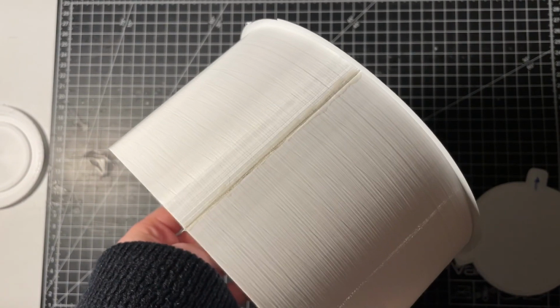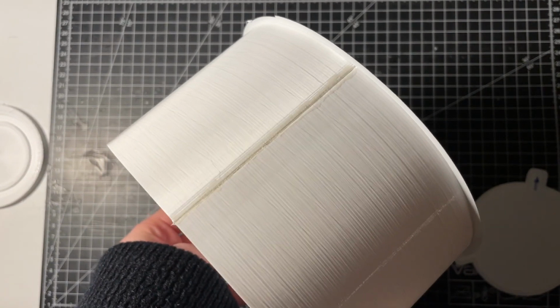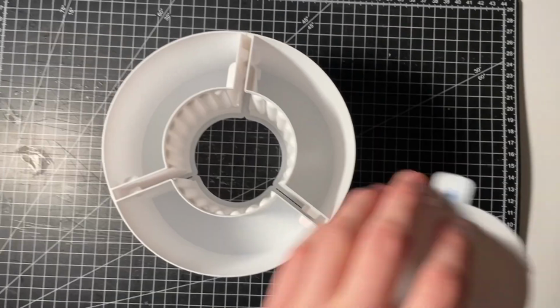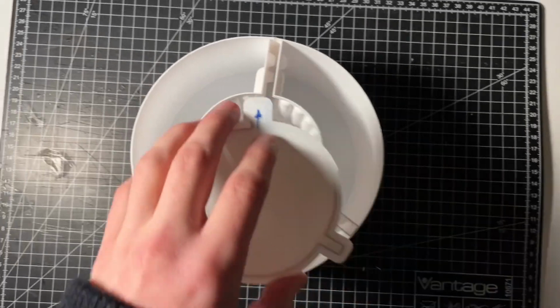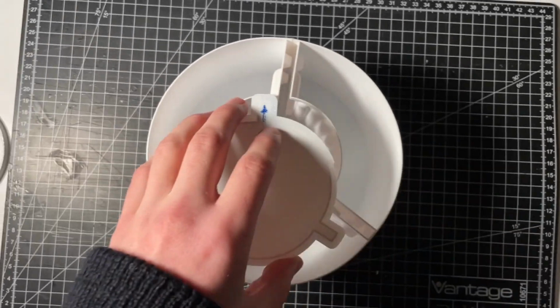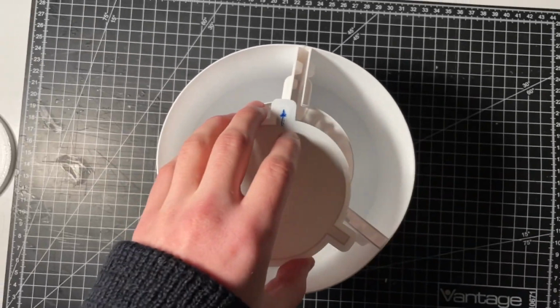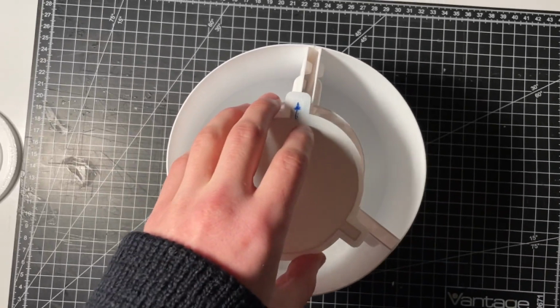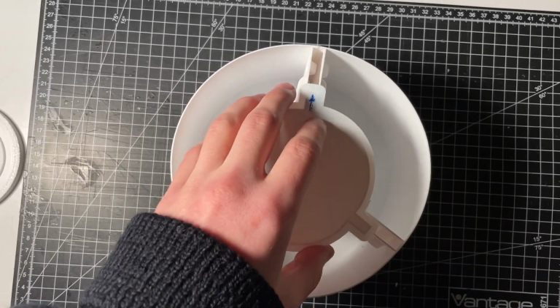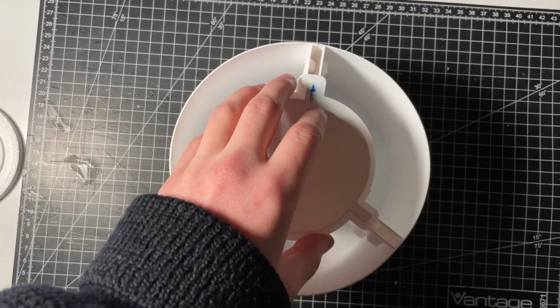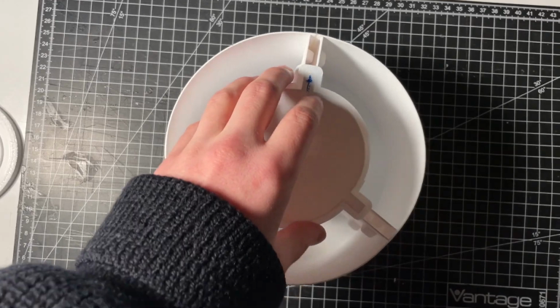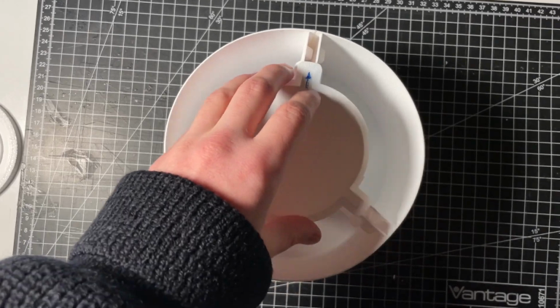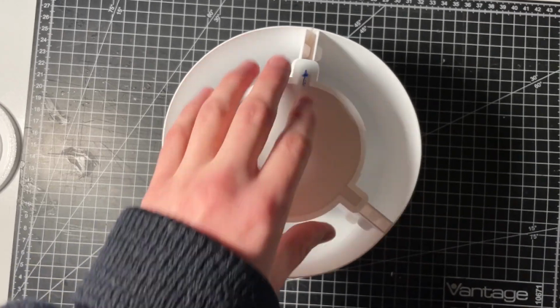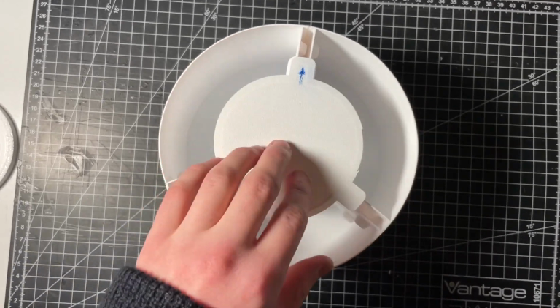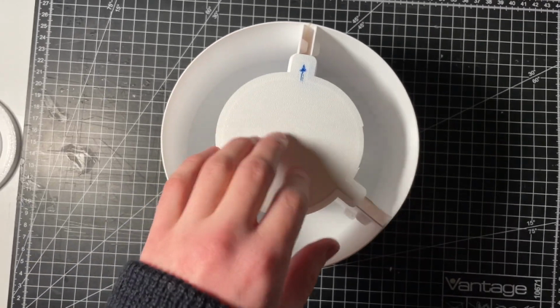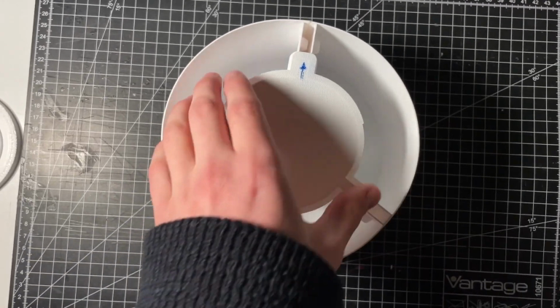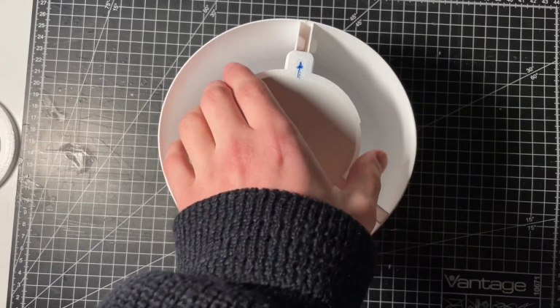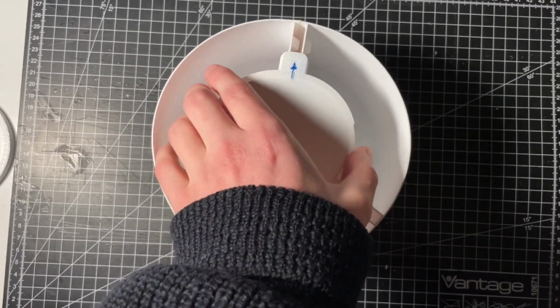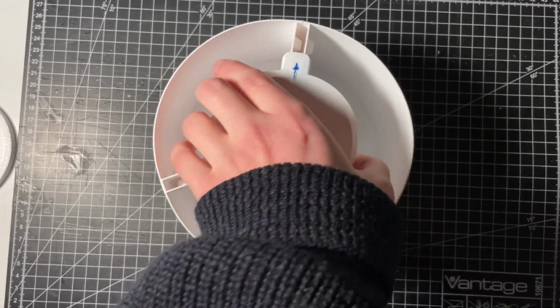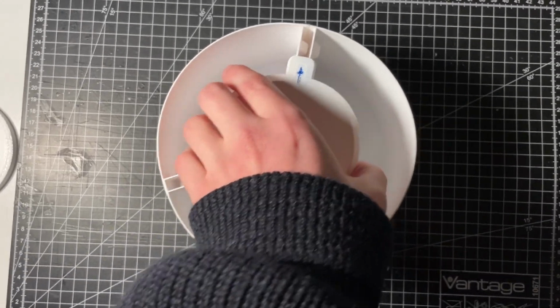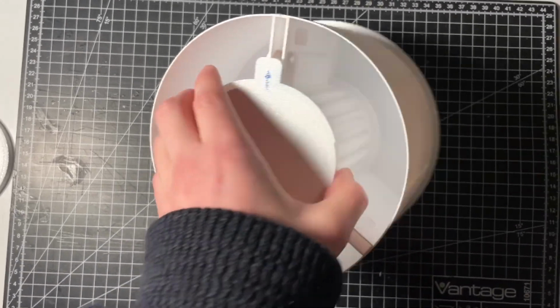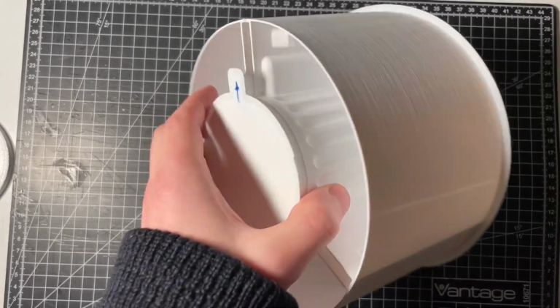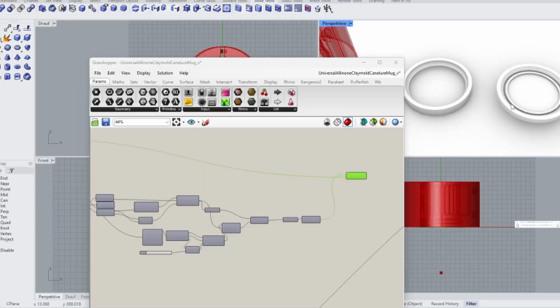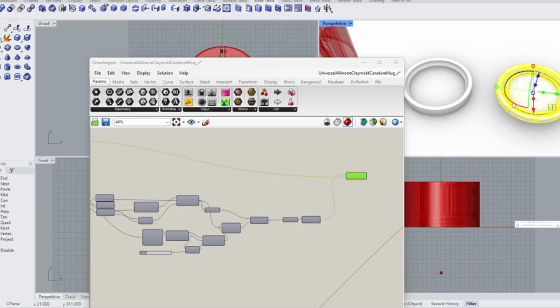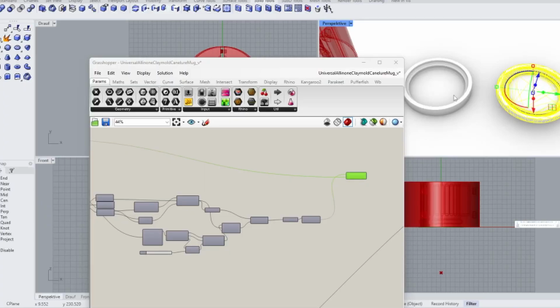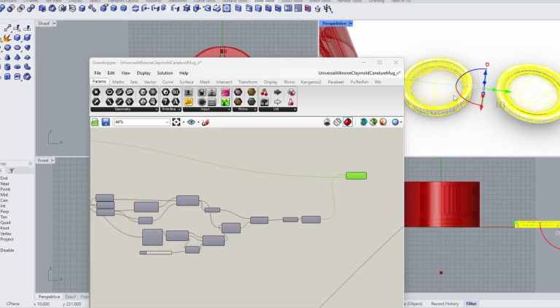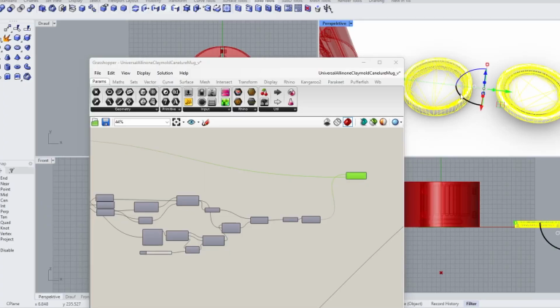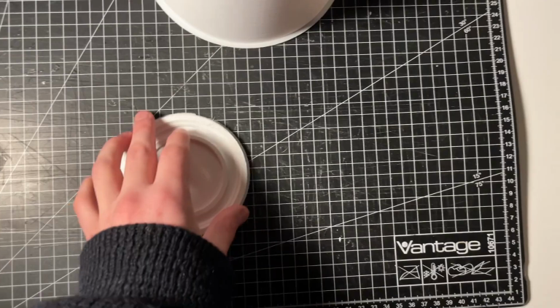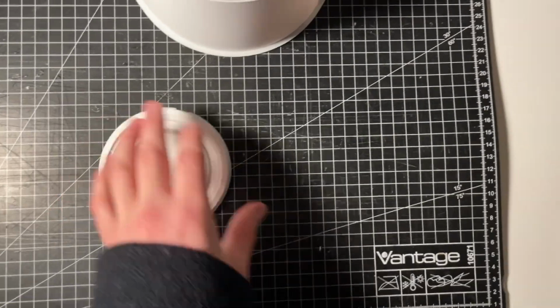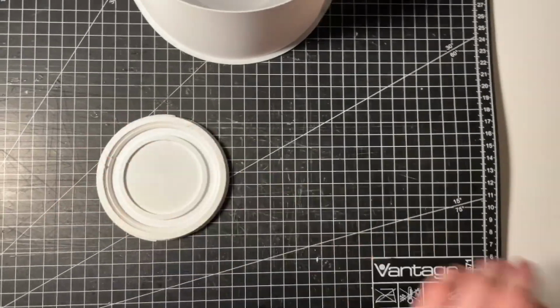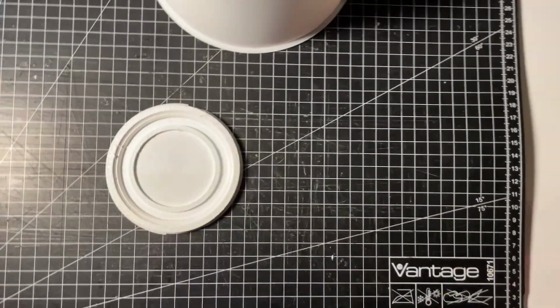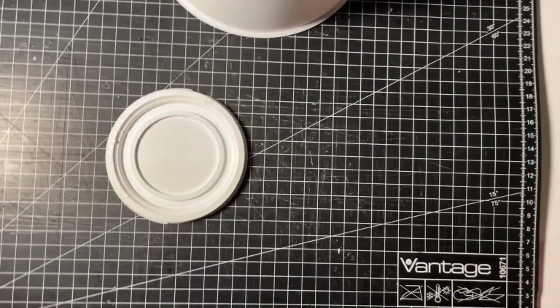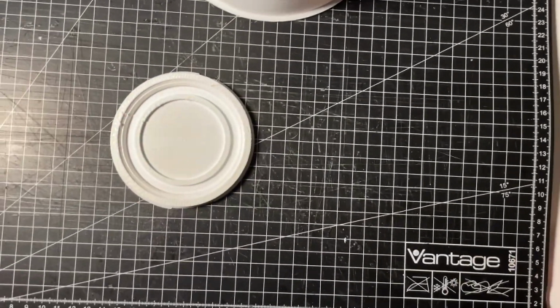A lid was added to give the mold more stability. The base section was also printed separately.